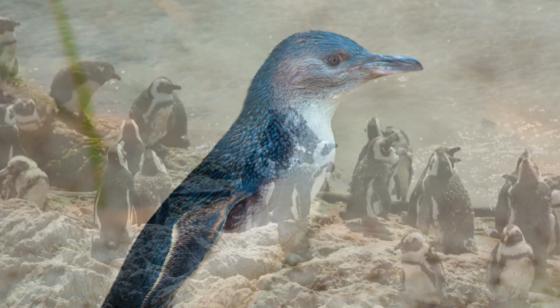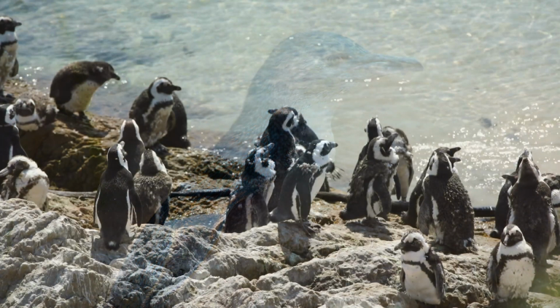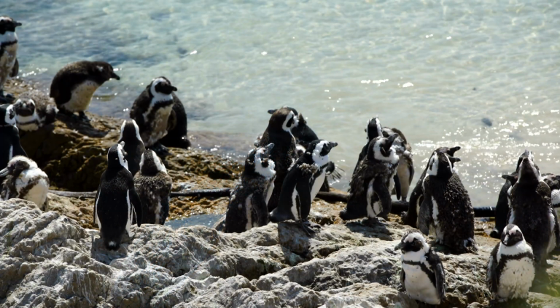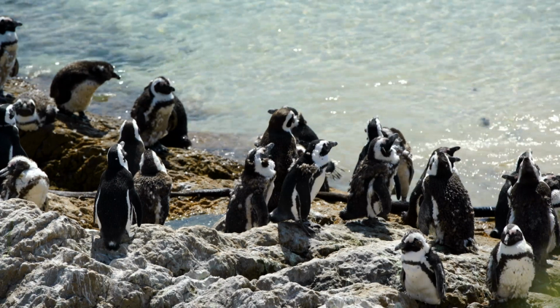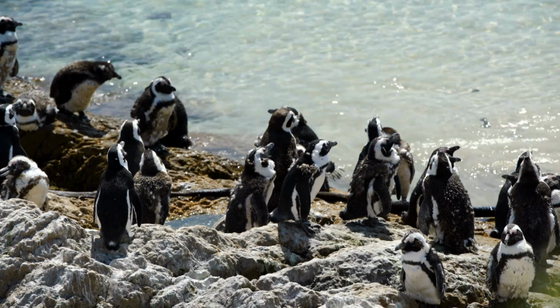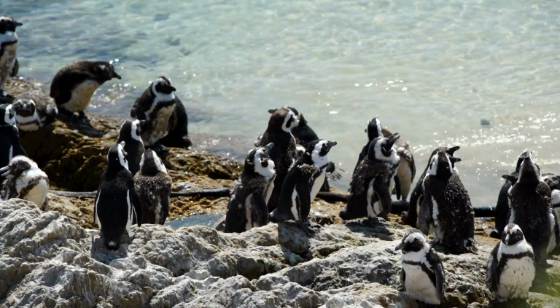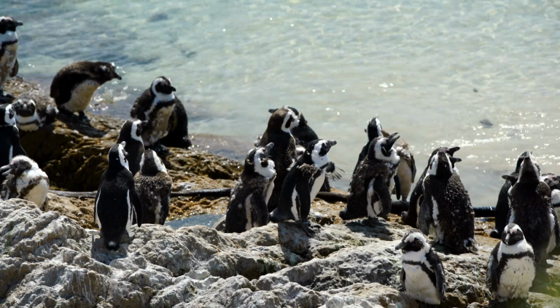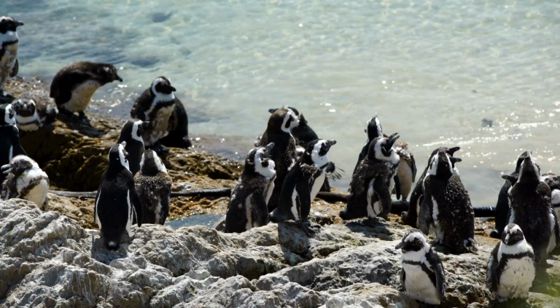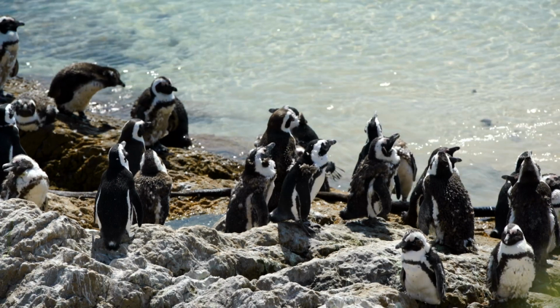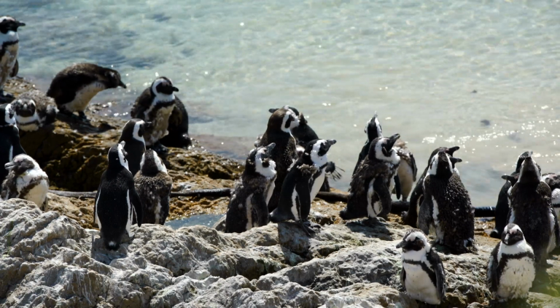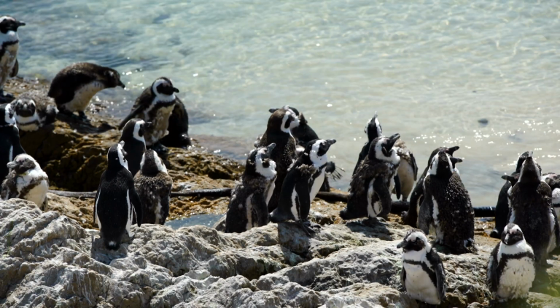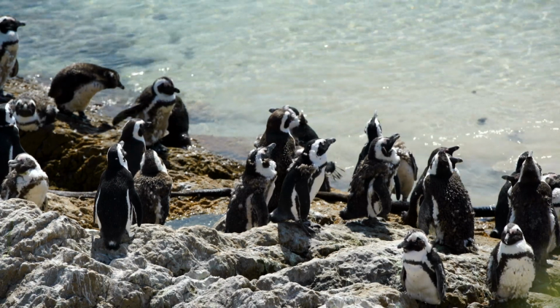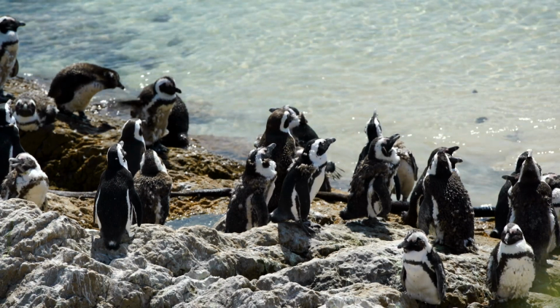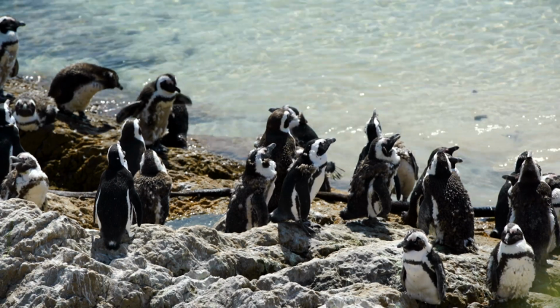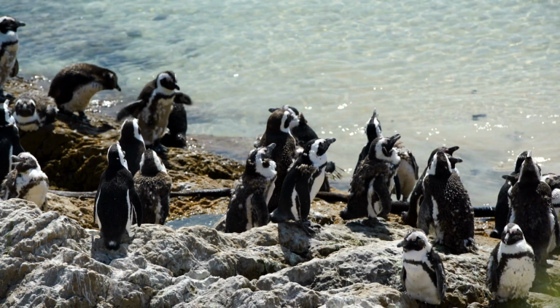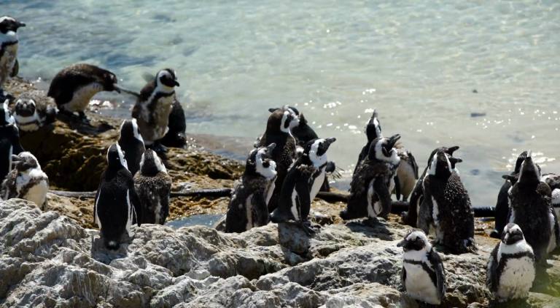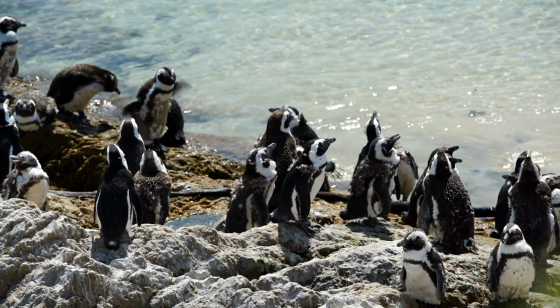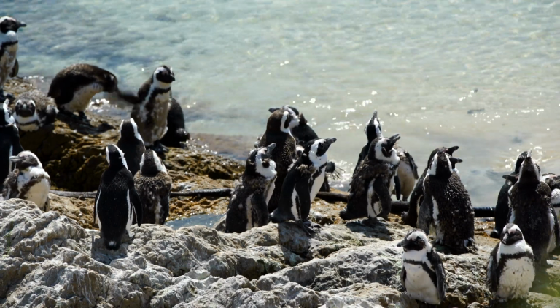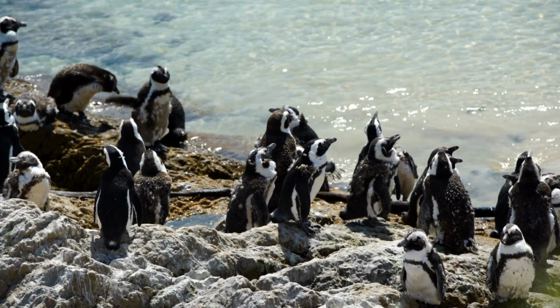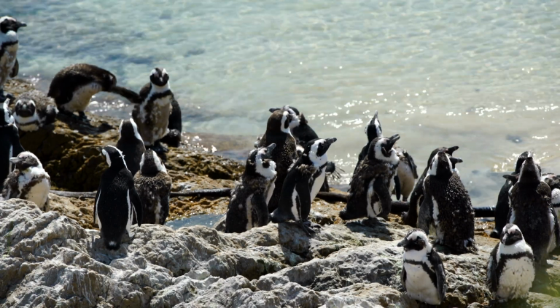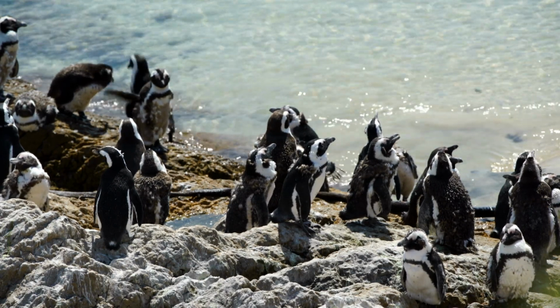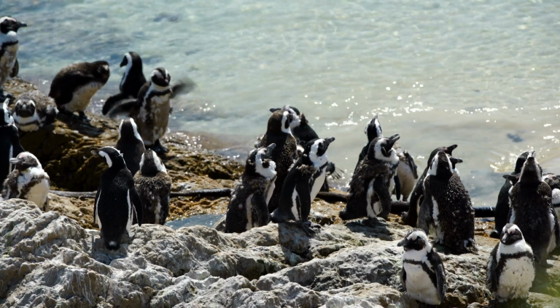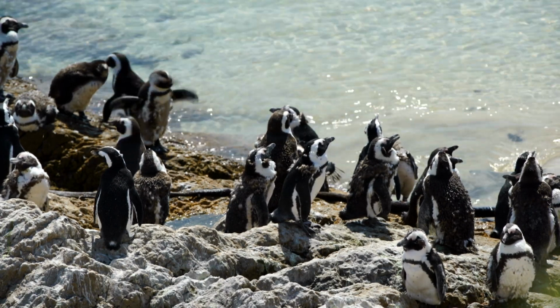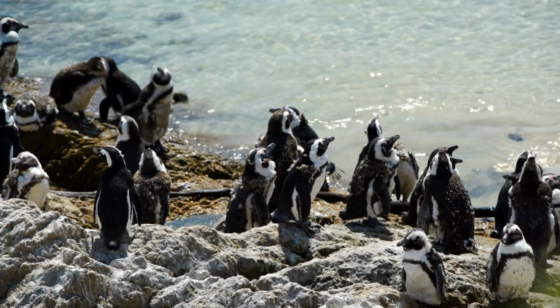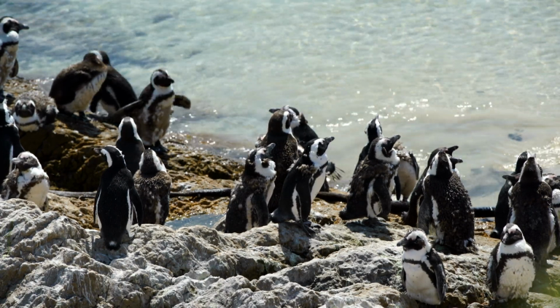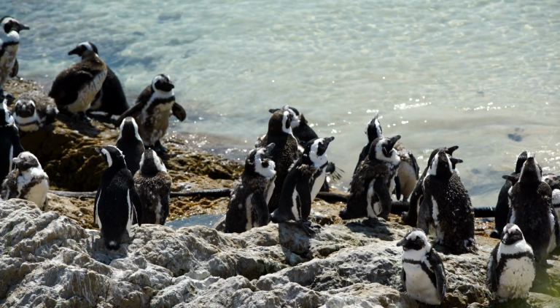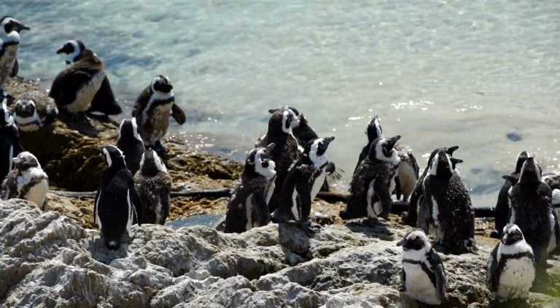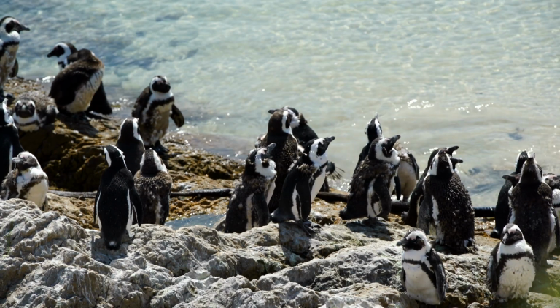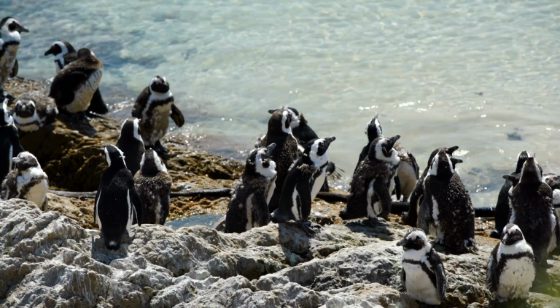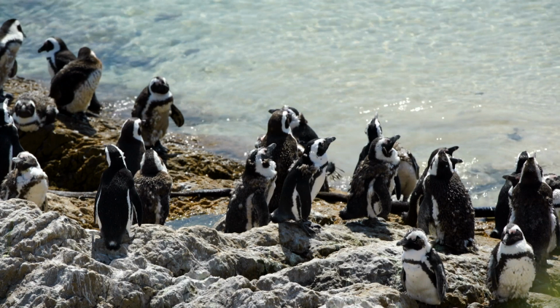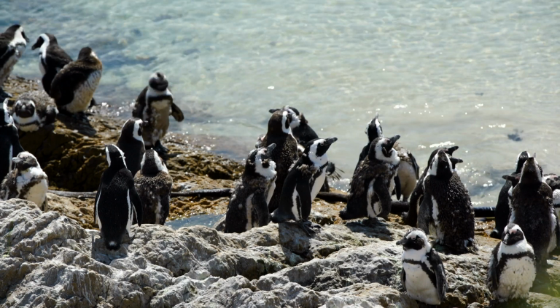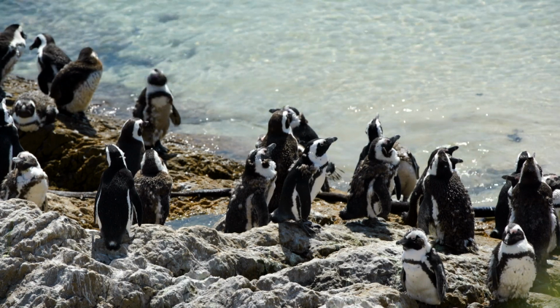While penguins may not be able to fly, they are powerful swimmers and they have webbed feet.